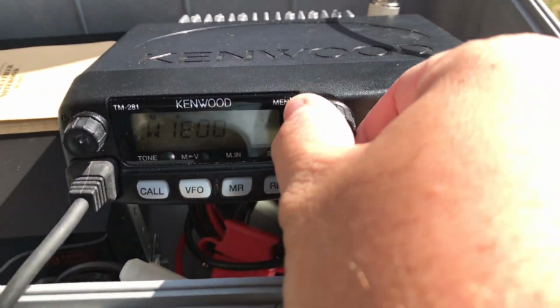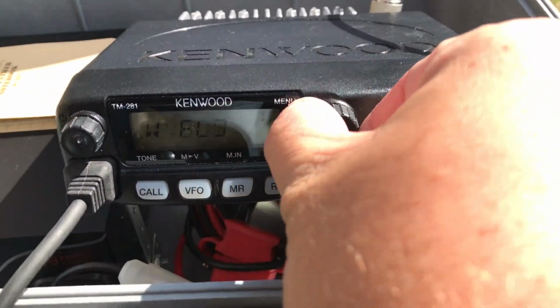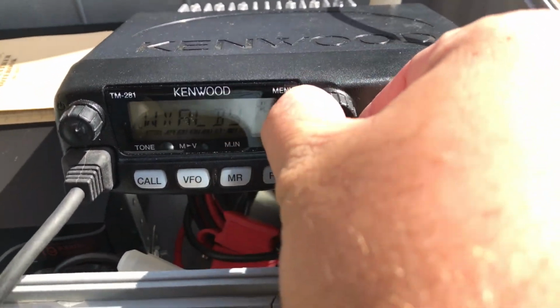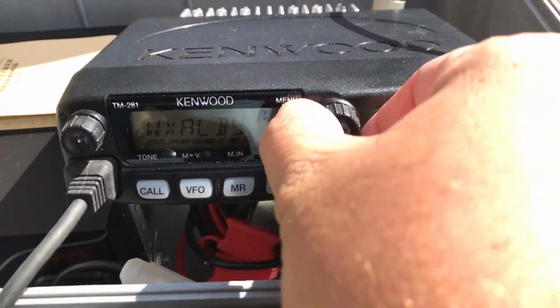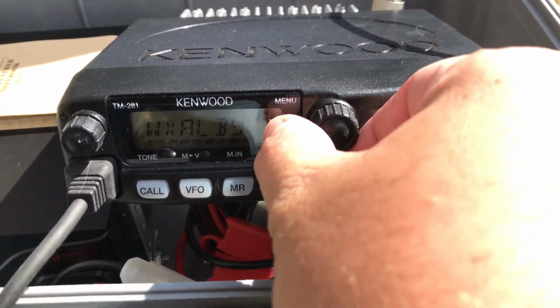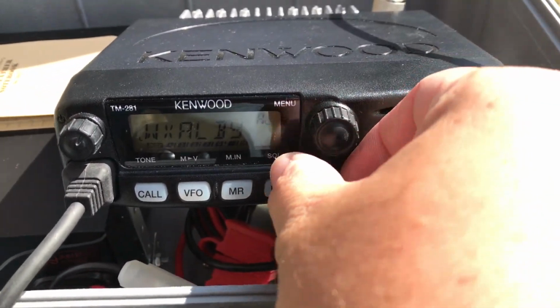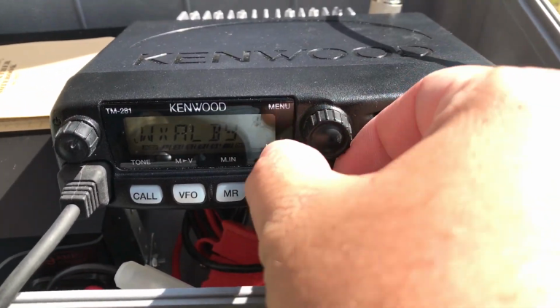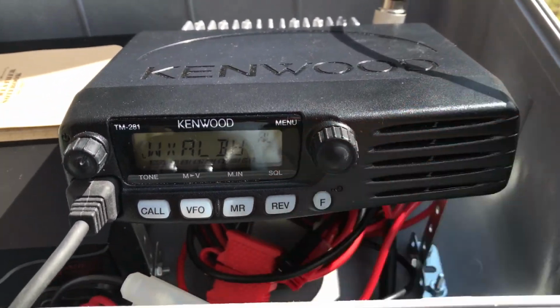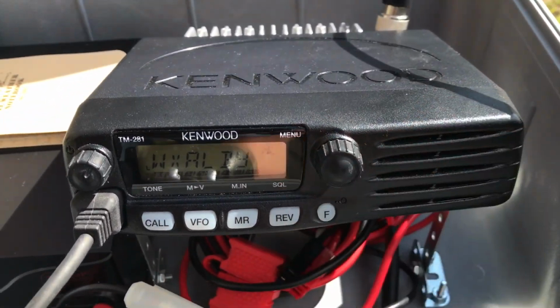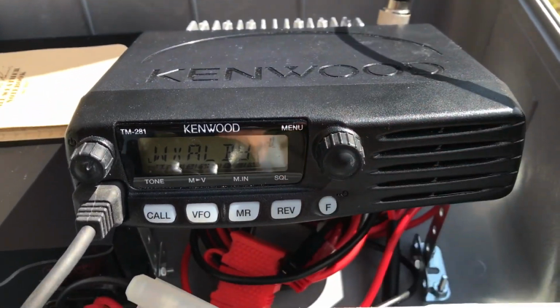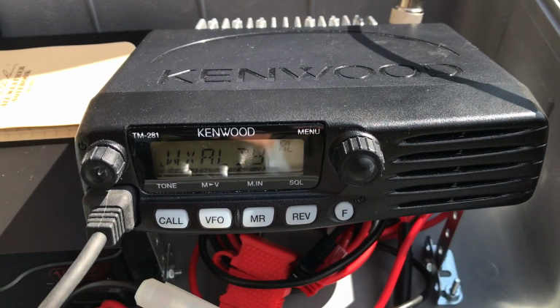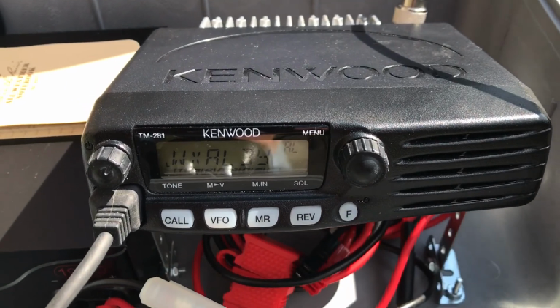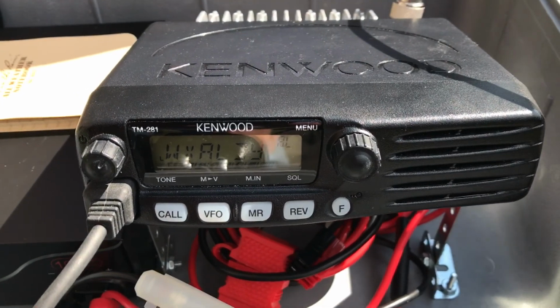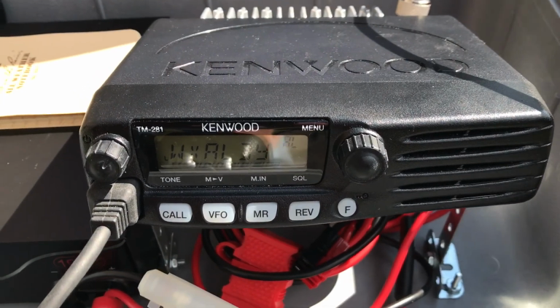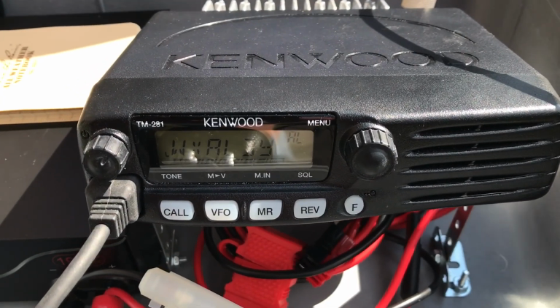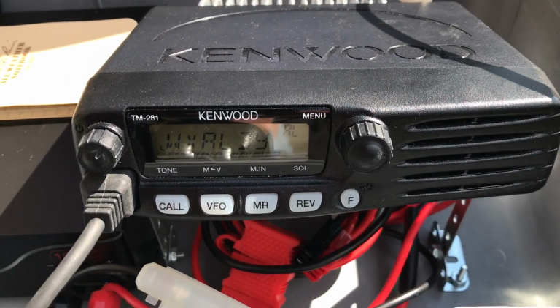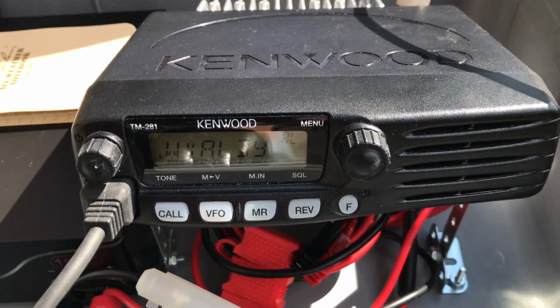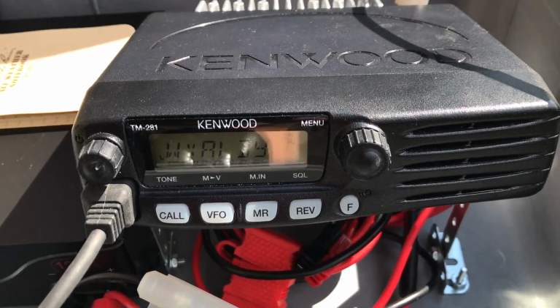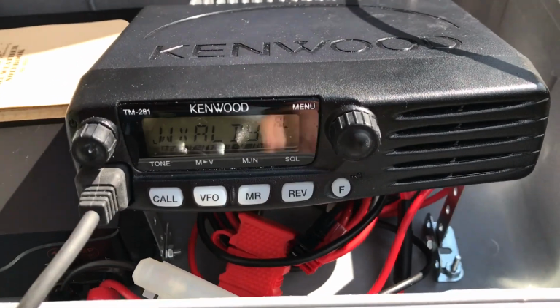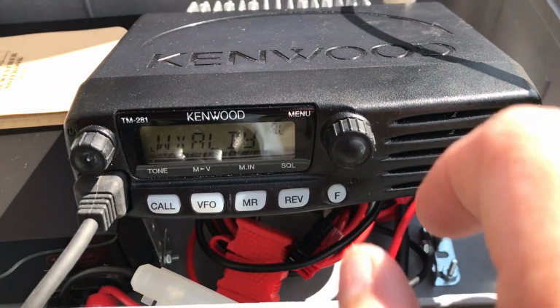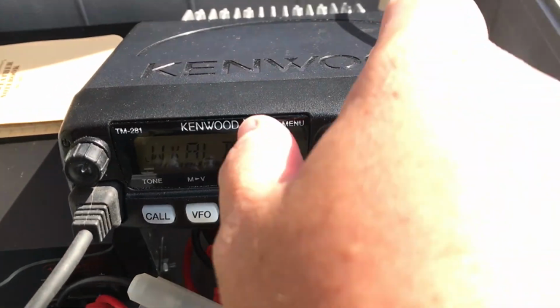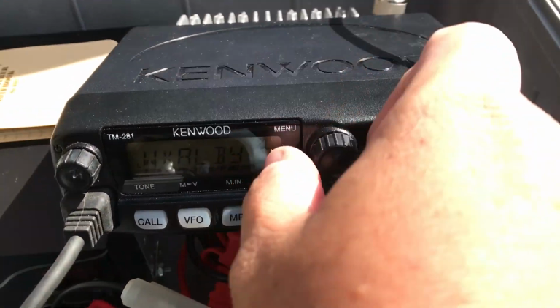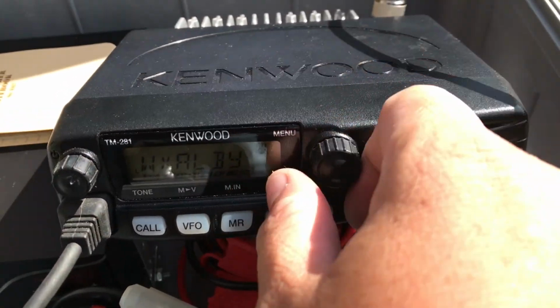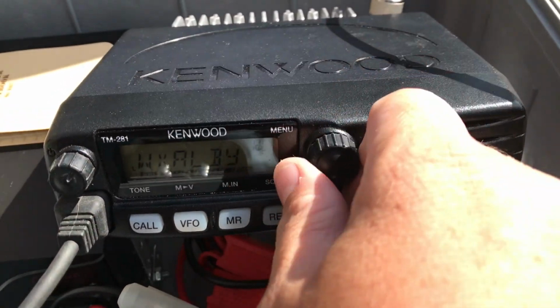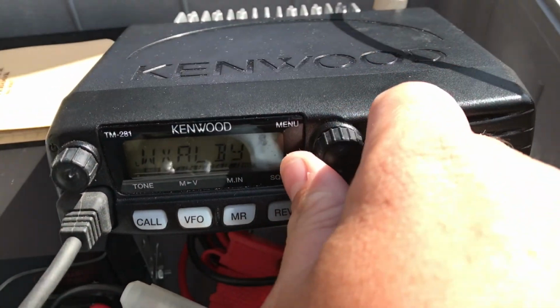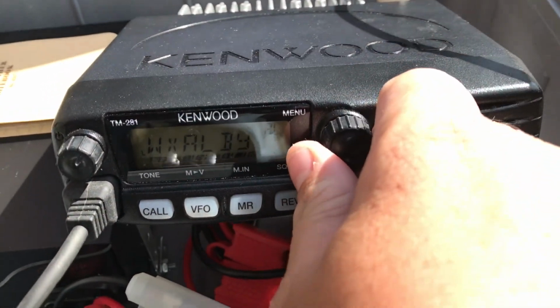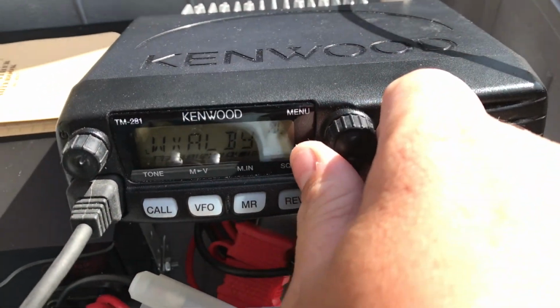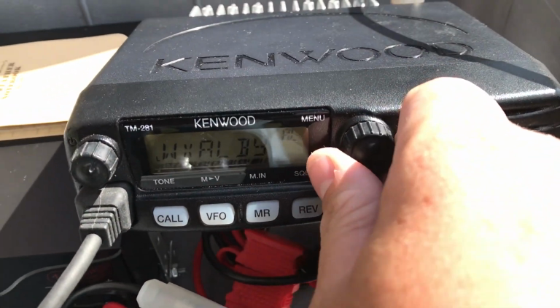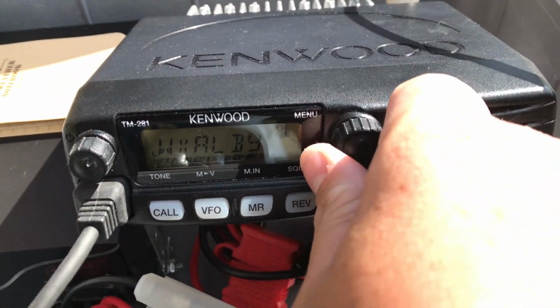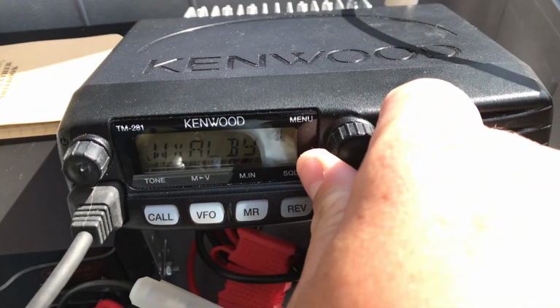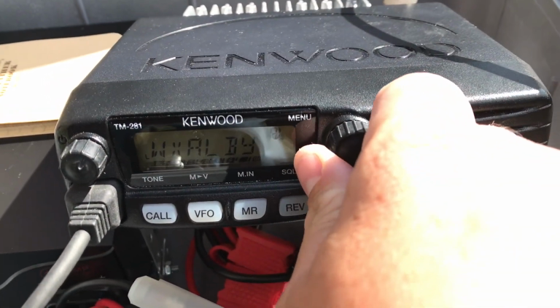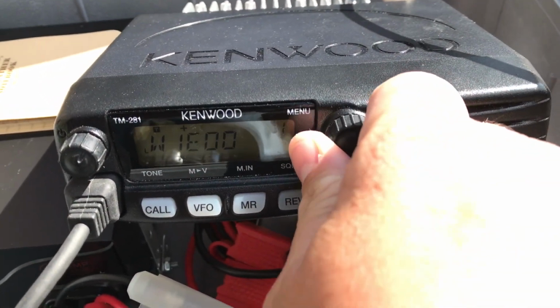You're listening to NOAA Weather Radio, WWH-33, the voice of the National Weather Service.